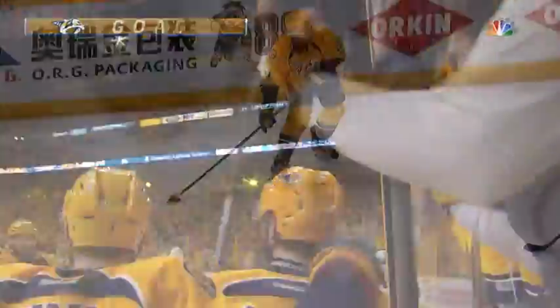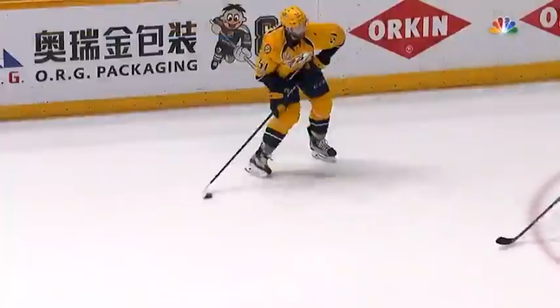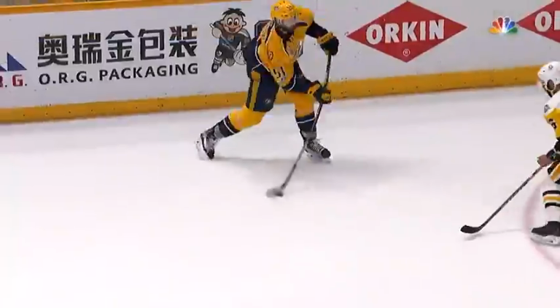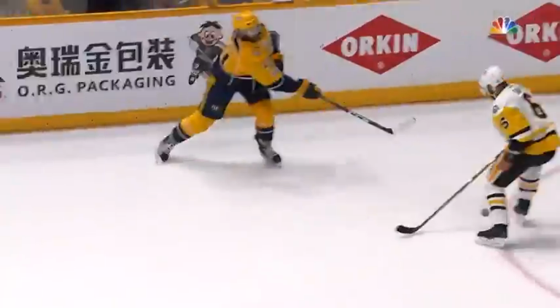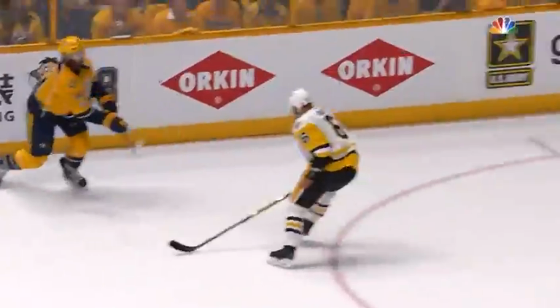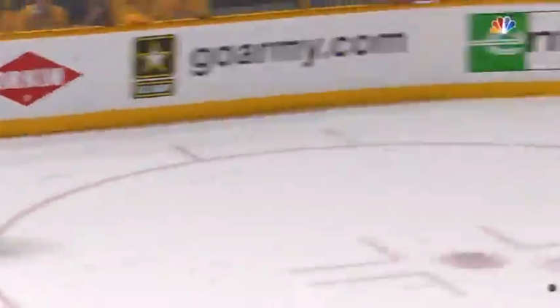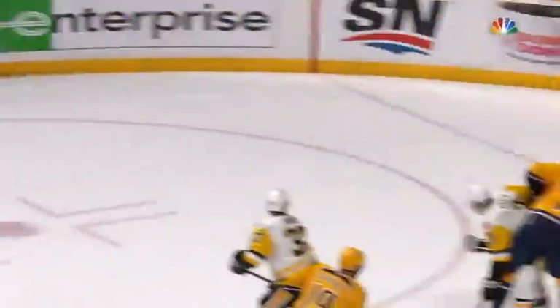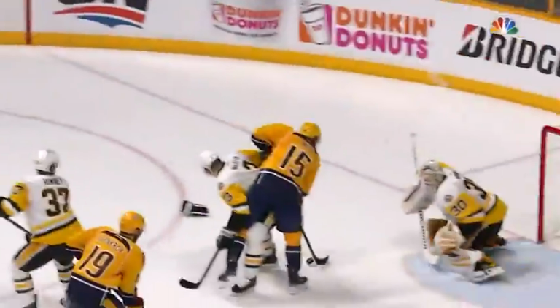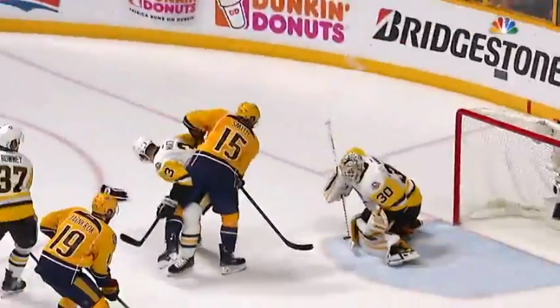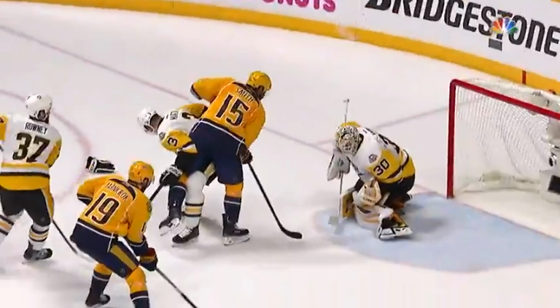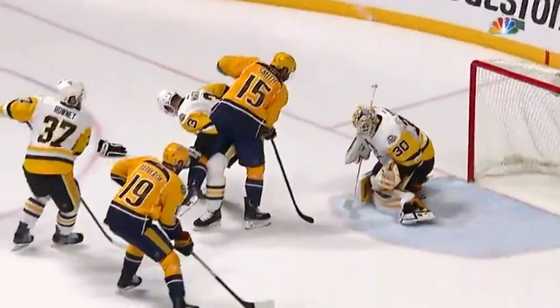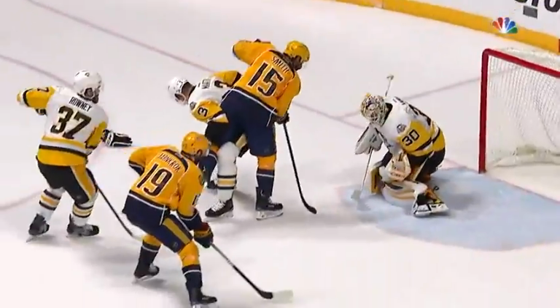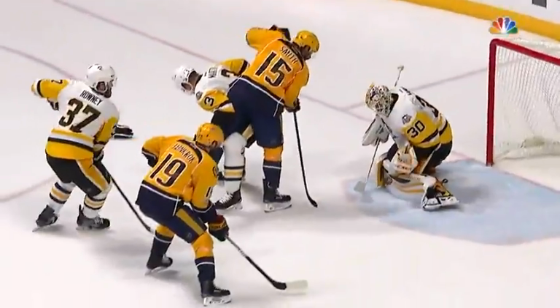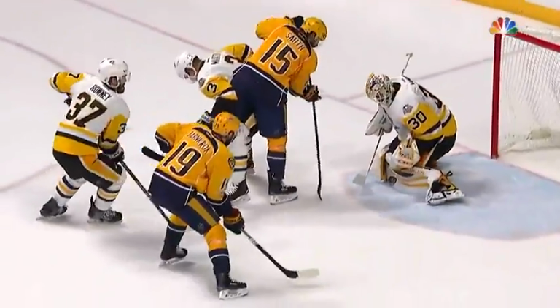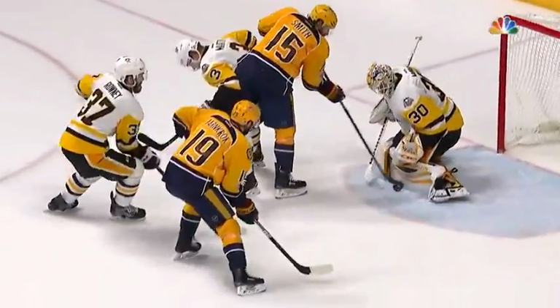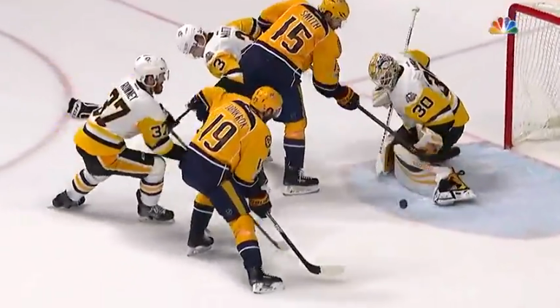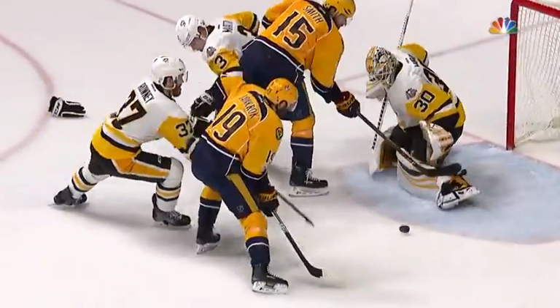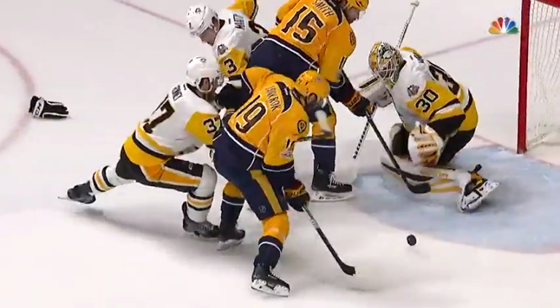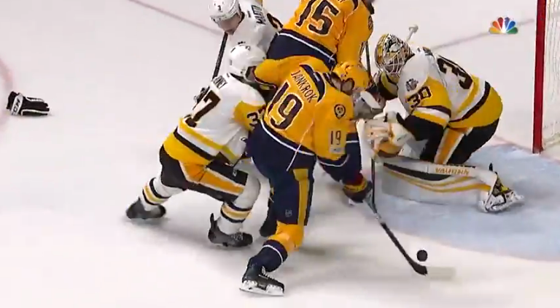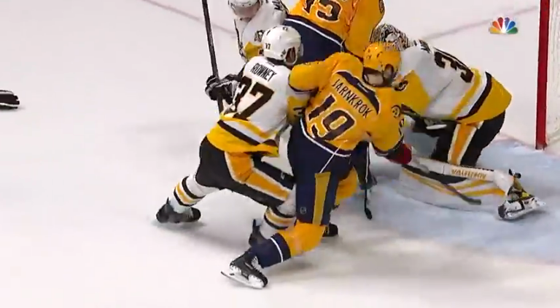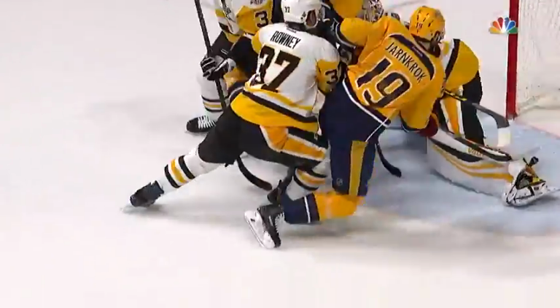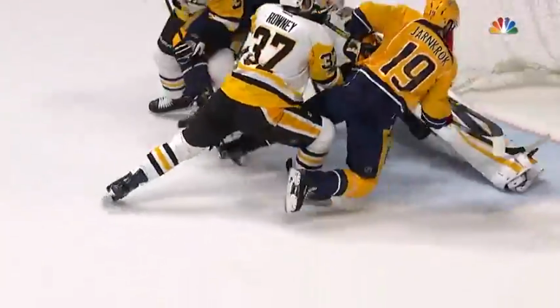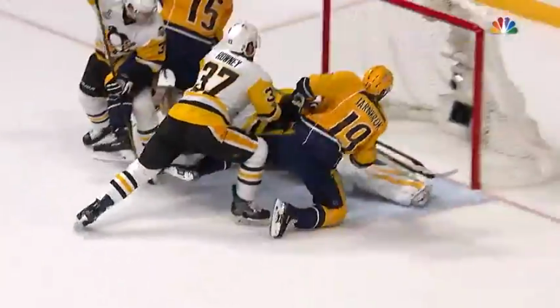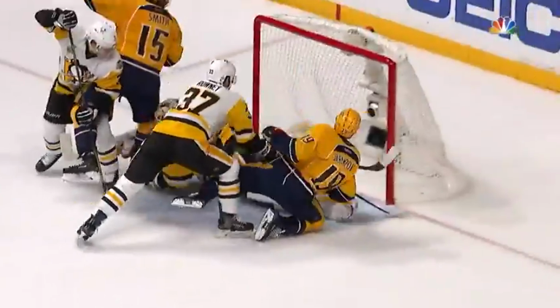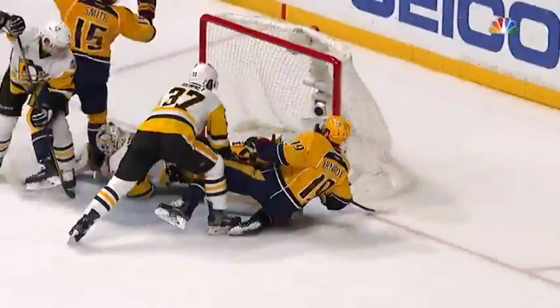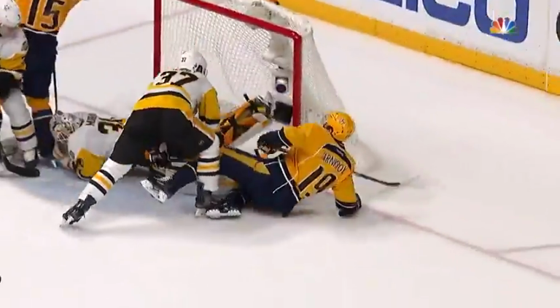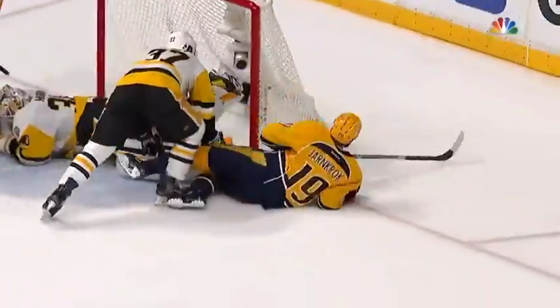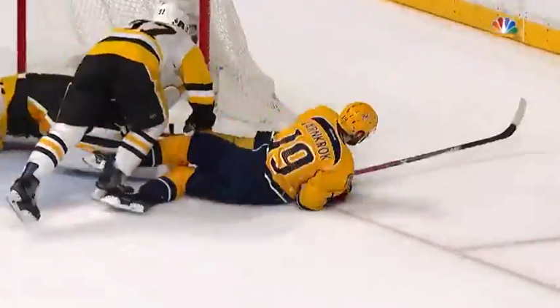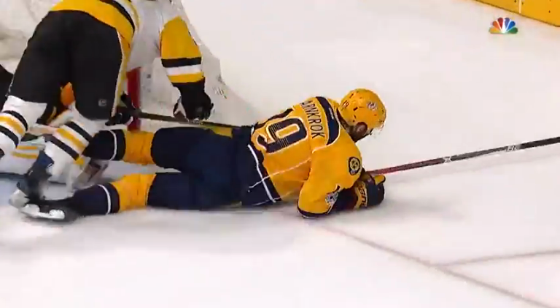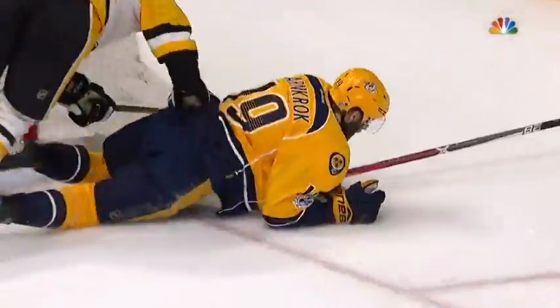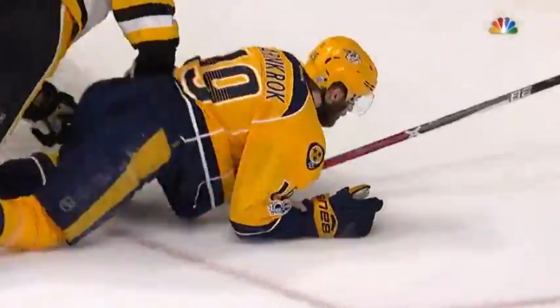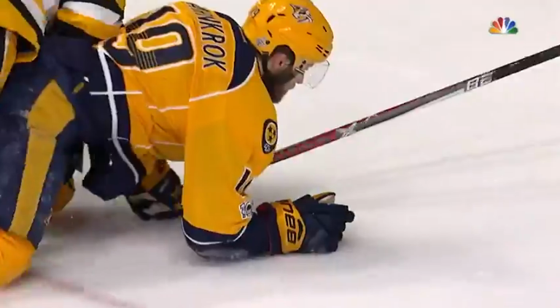Second chance opportunity — net front presence by Craig Smith. And Yarncroft puts it home.